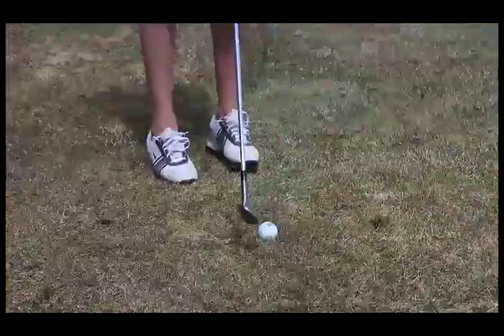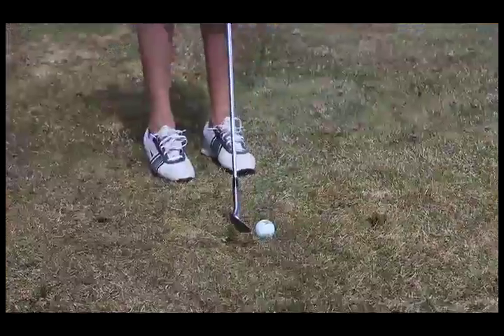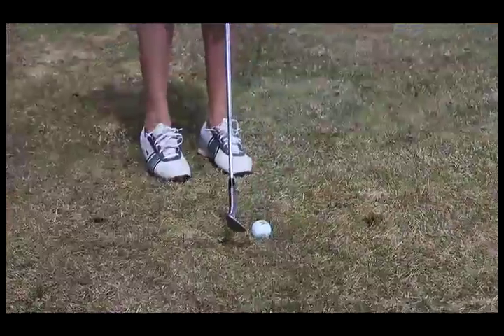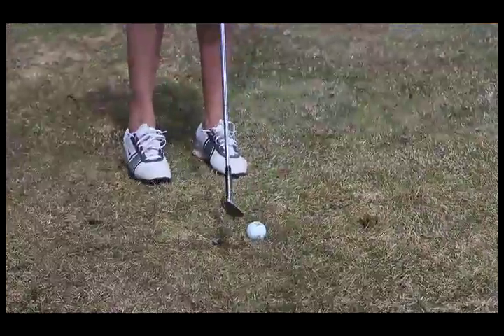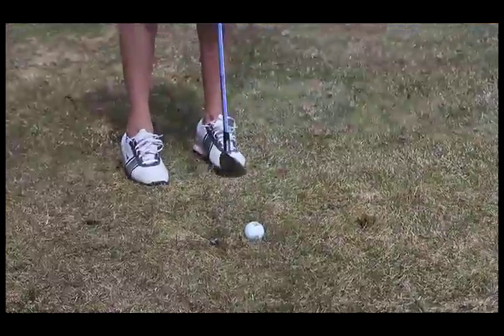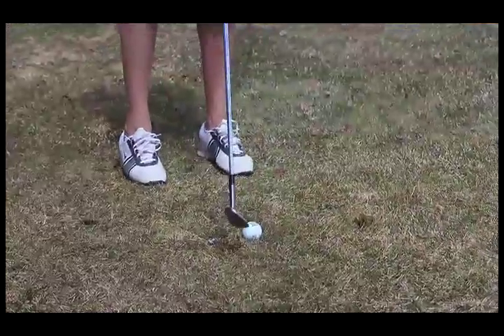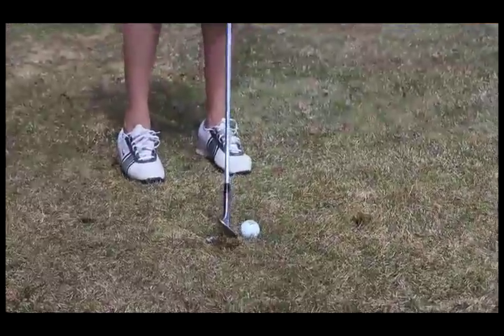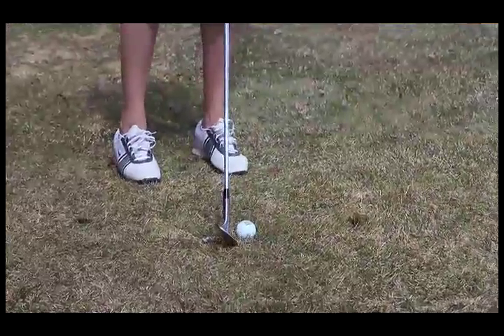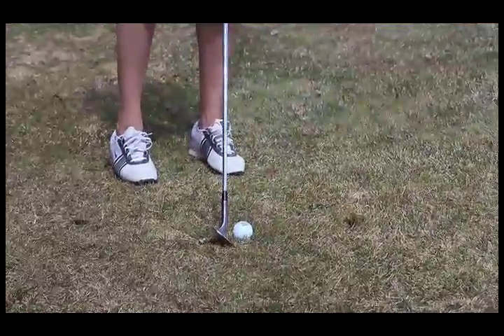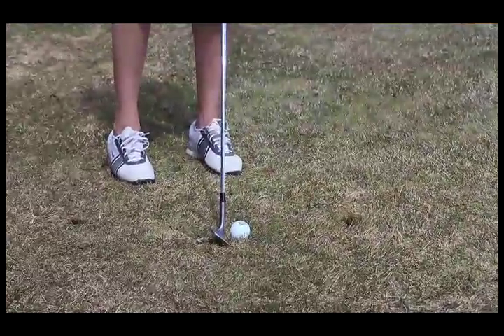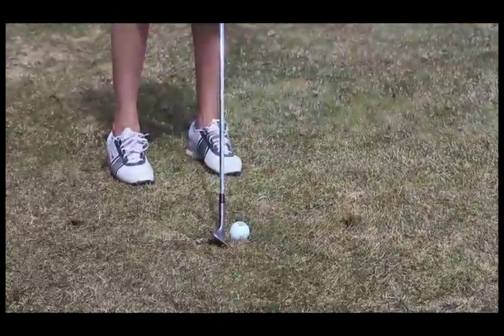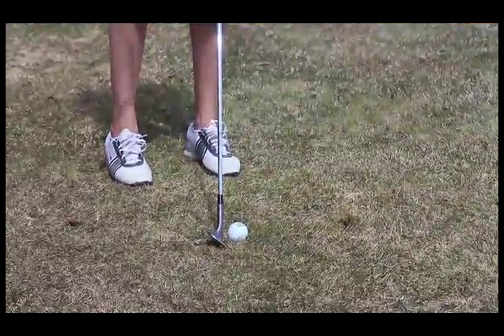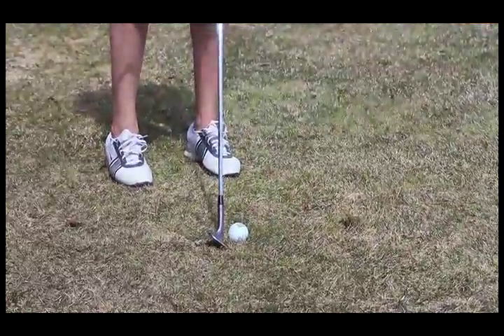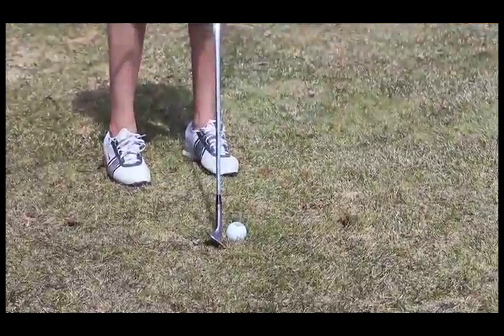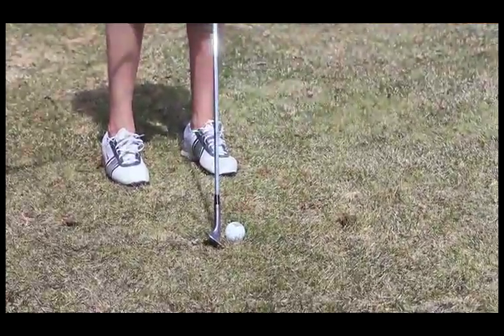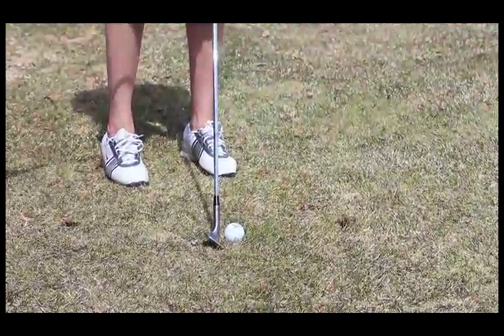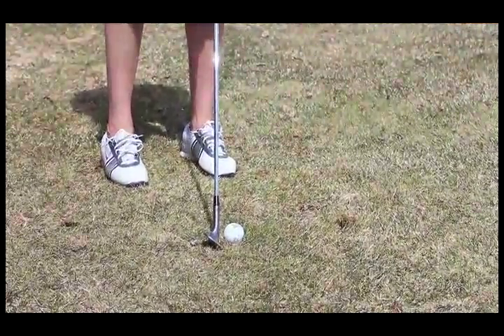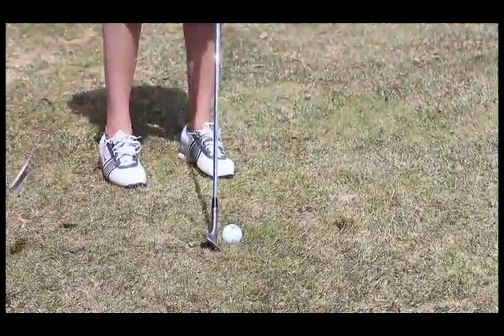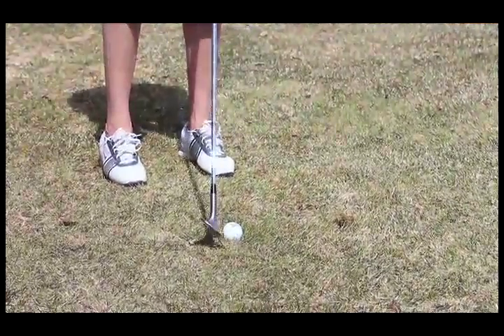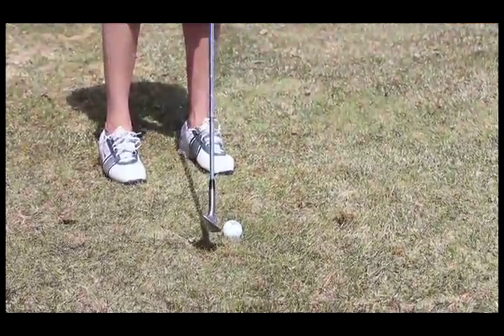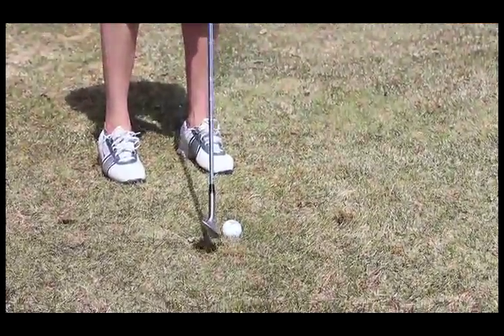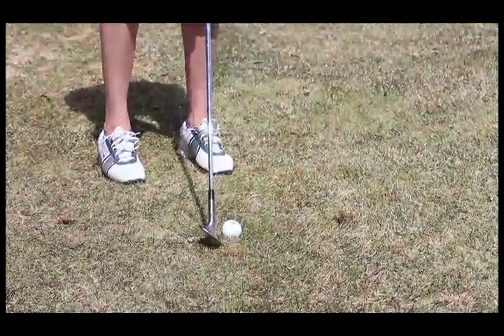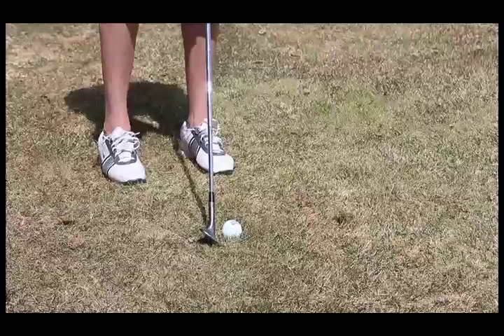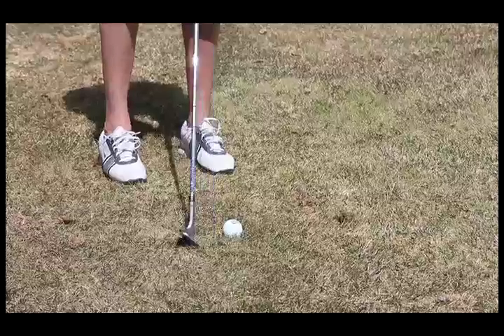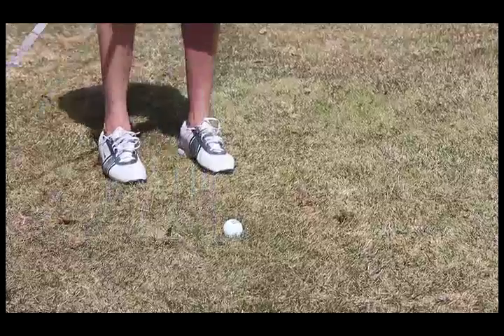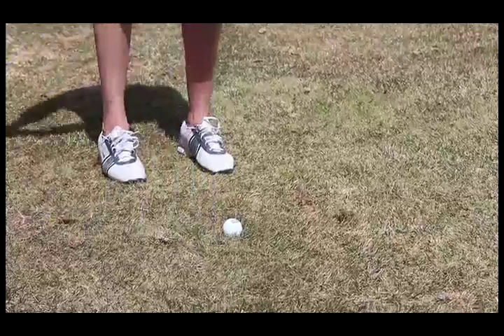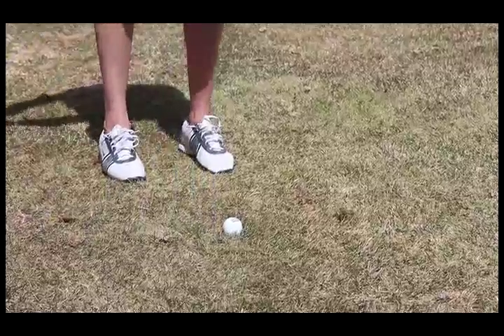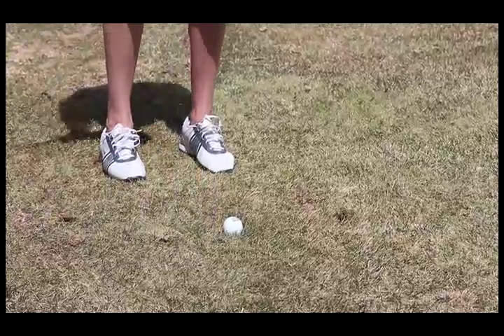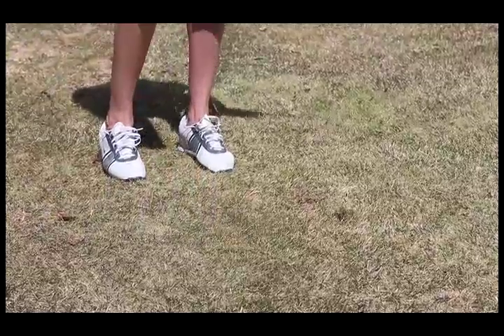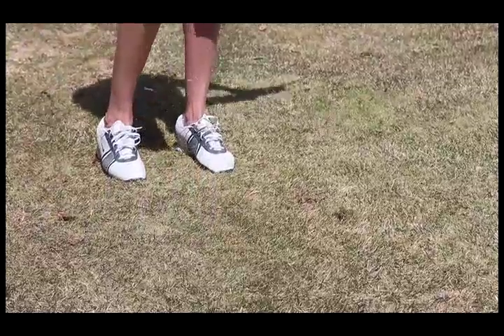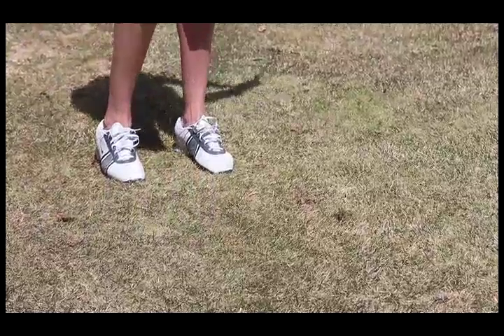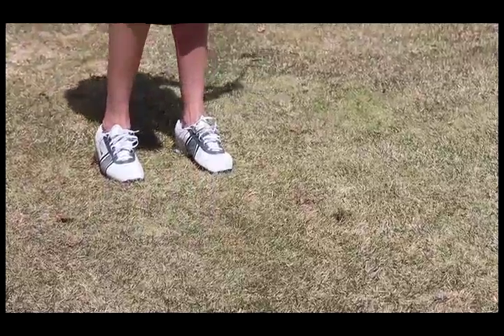So lean left, hands maybe even with the left knee. Good — that's it.